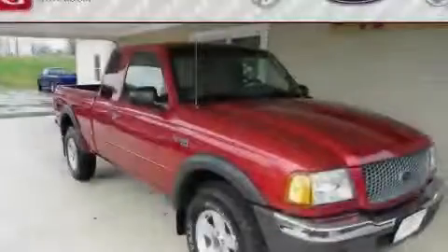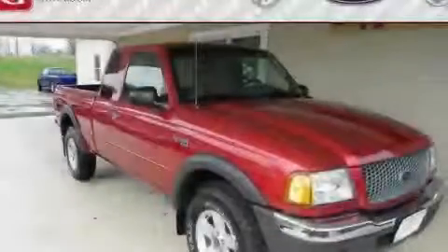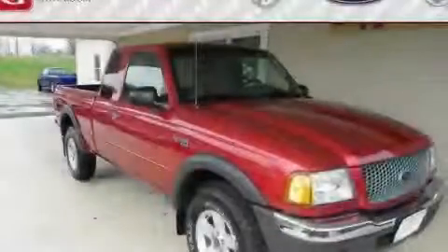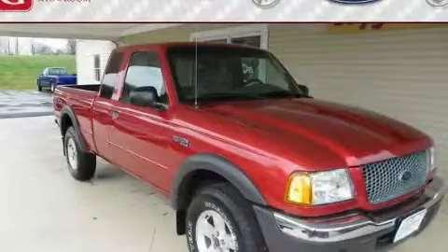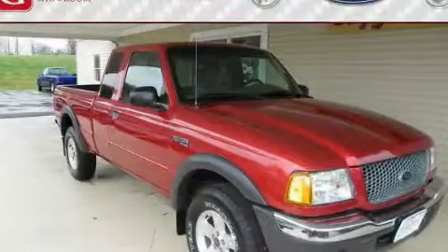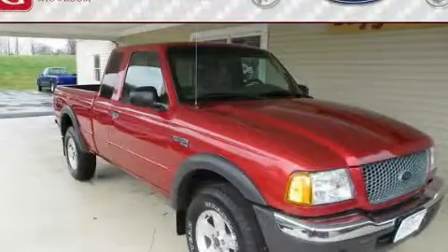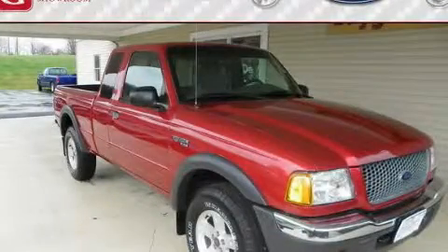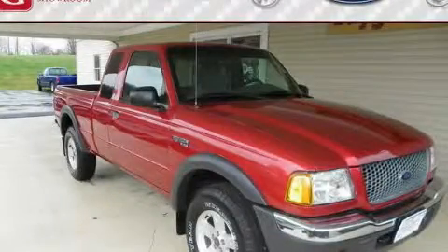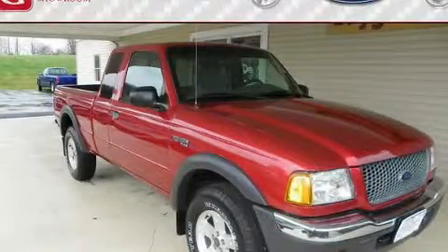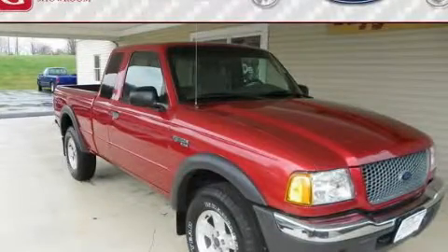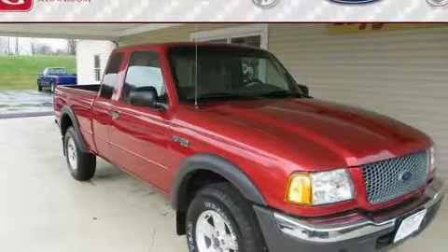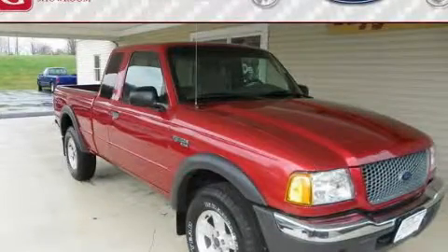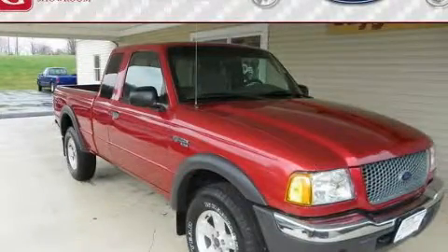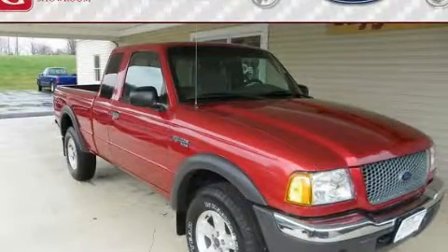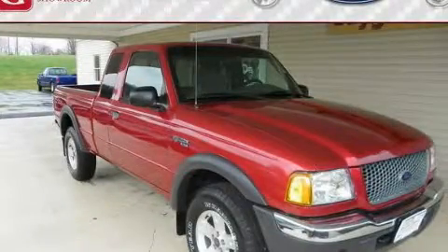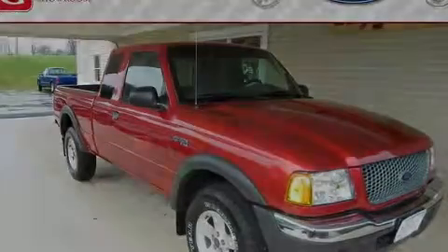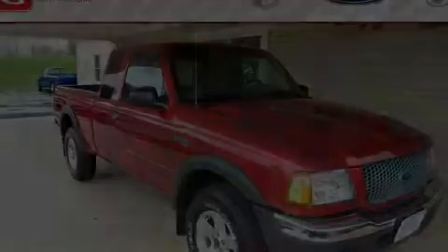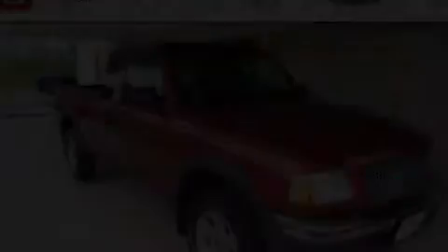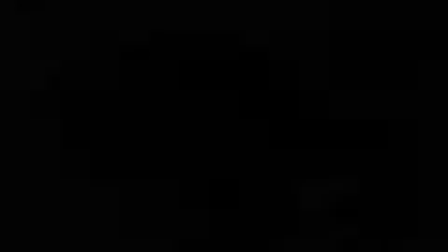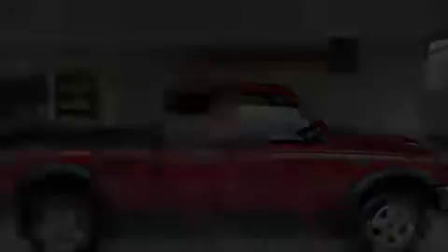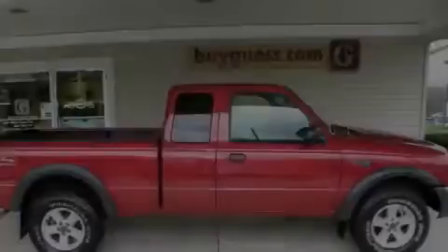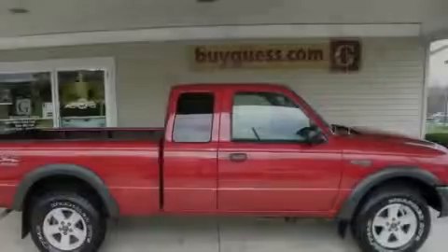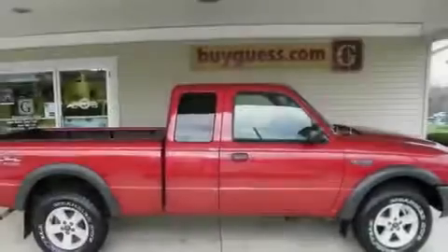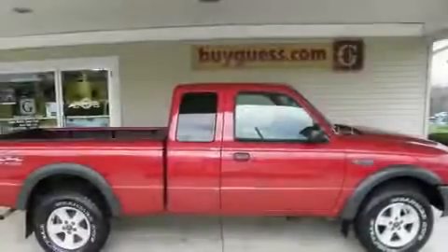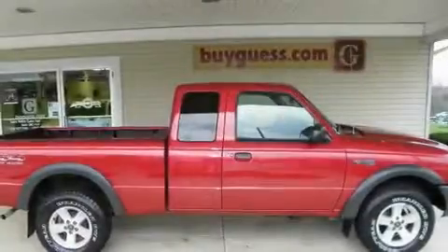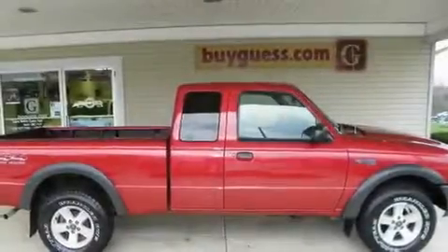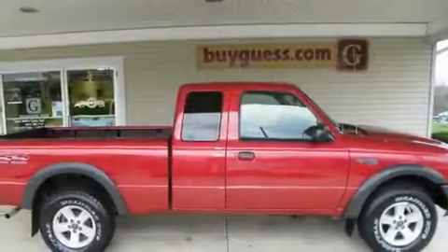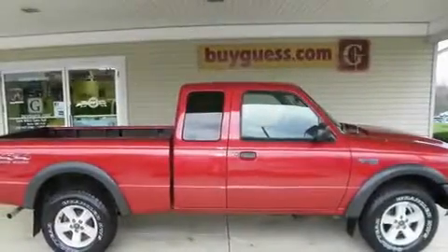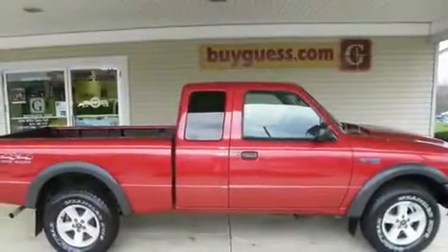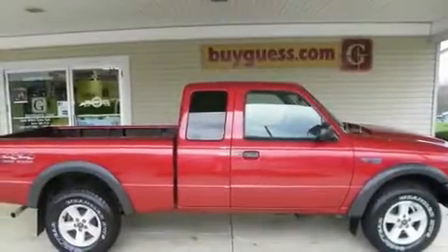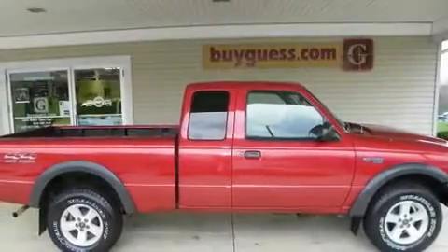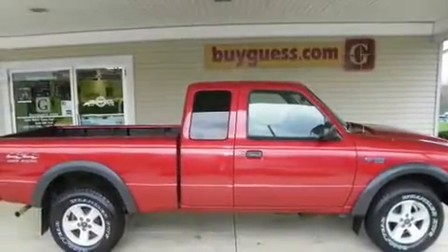This is a 2002 Ford Ranger. Whether hauling, commuting, or towing, this truck is the right one for you.